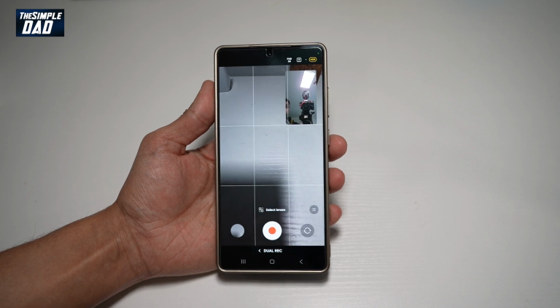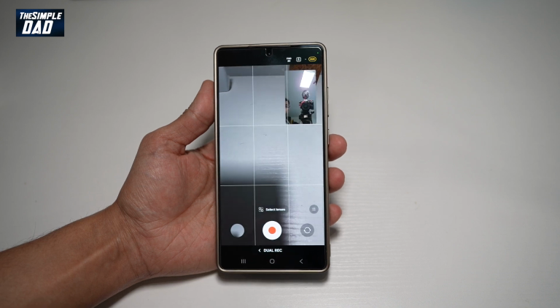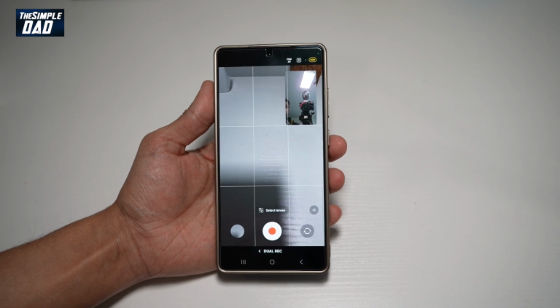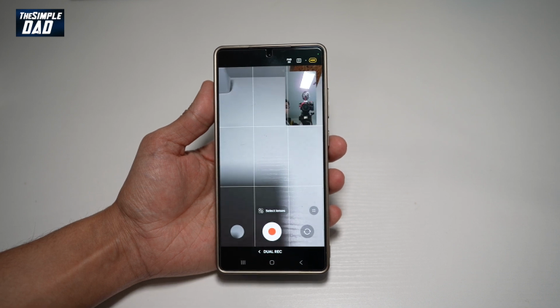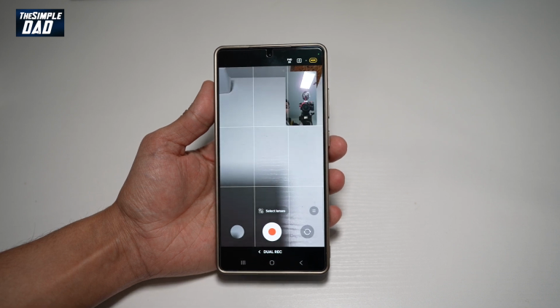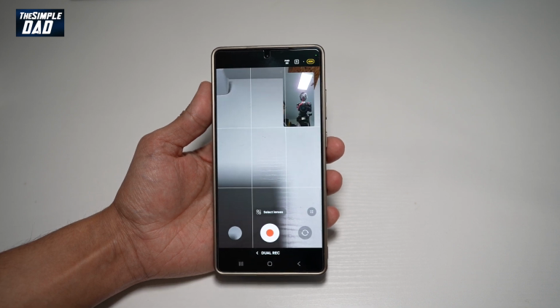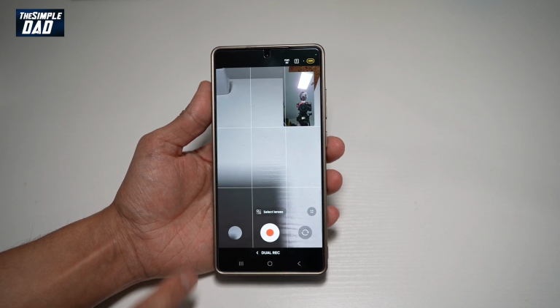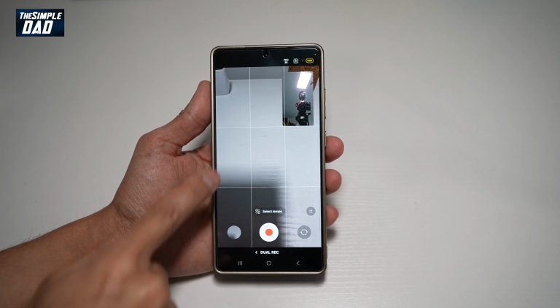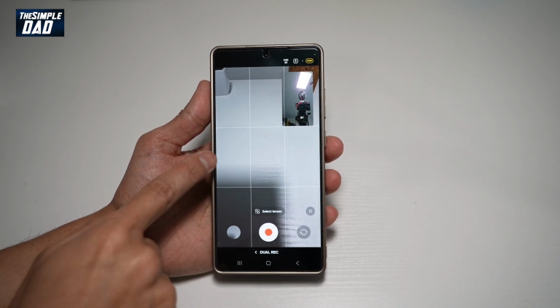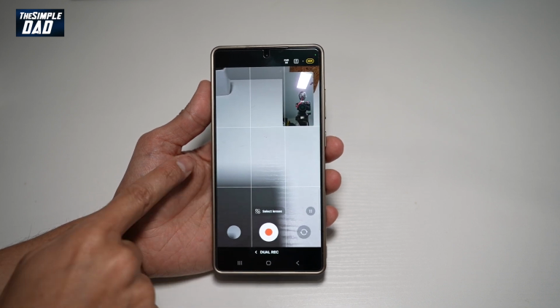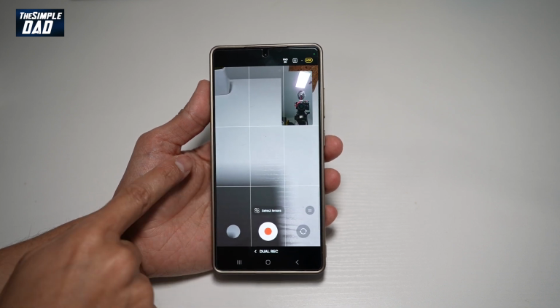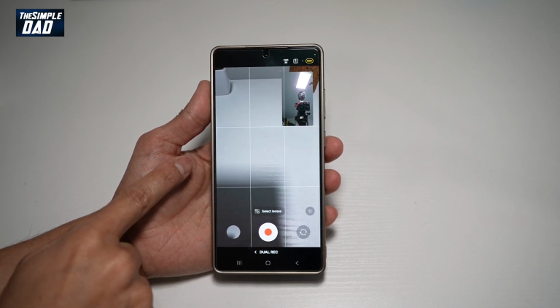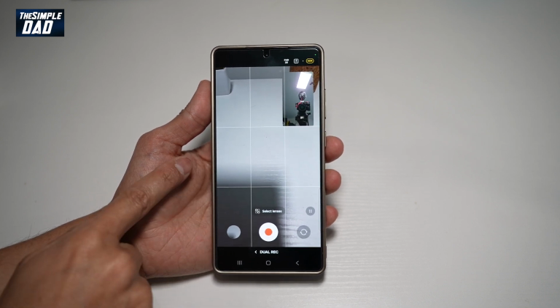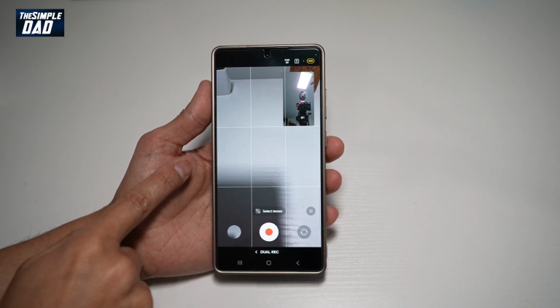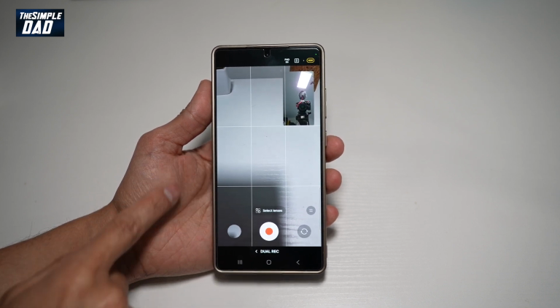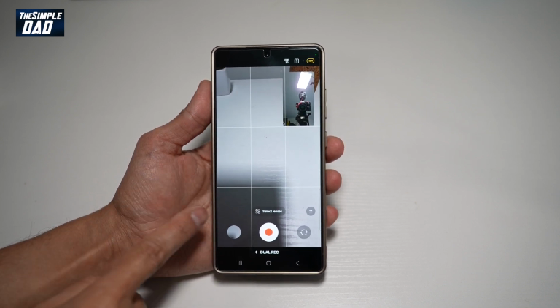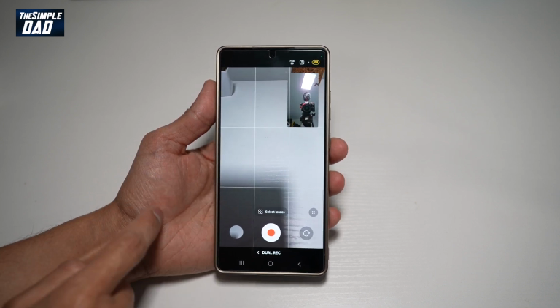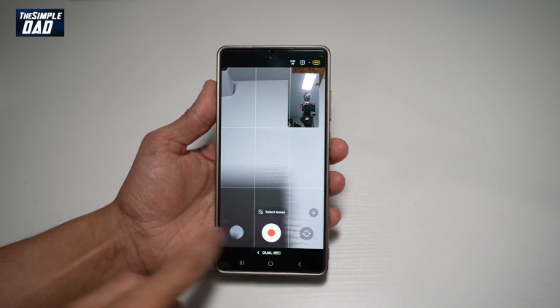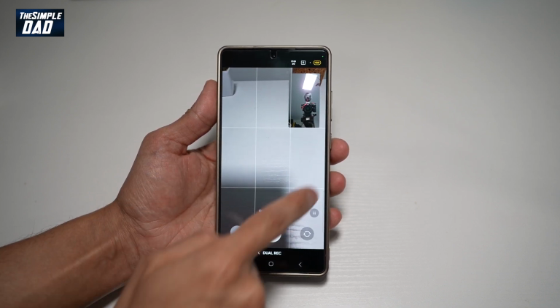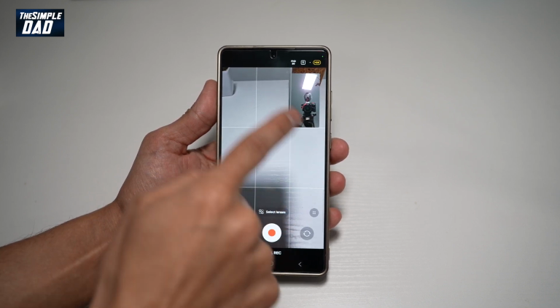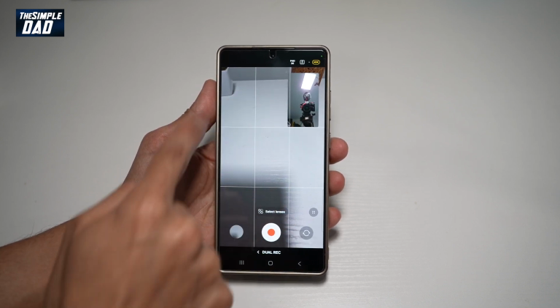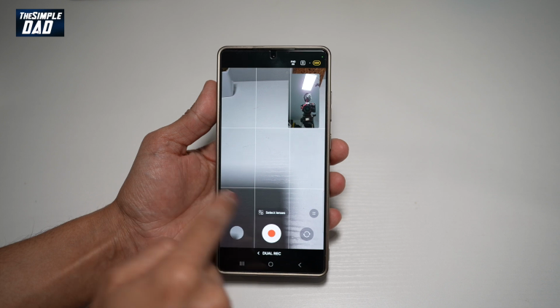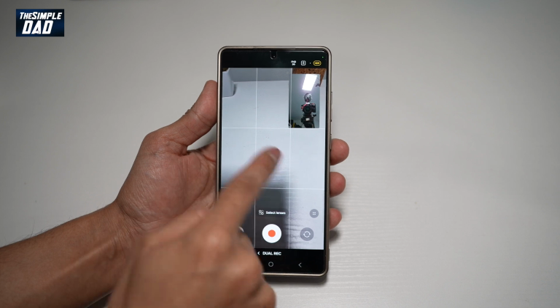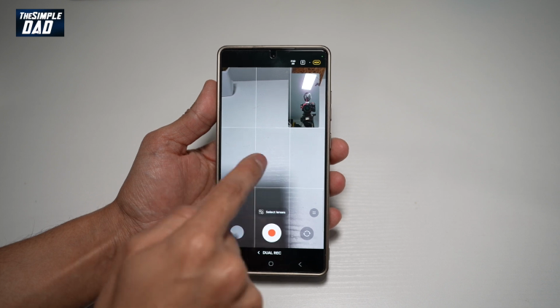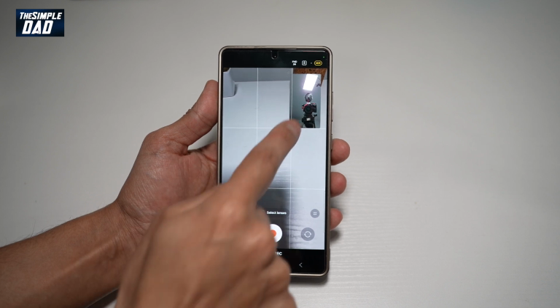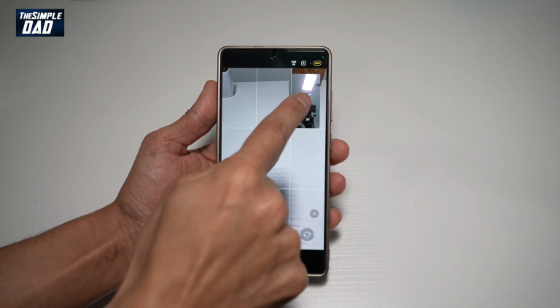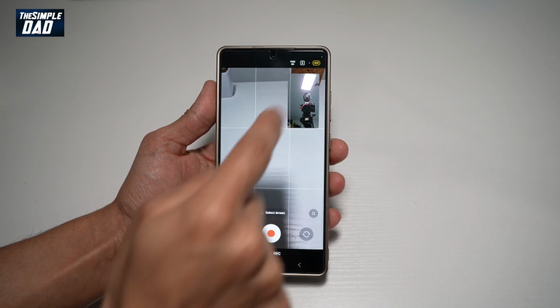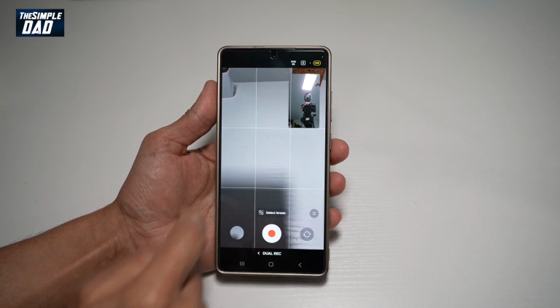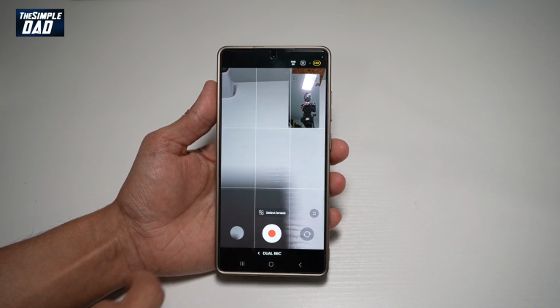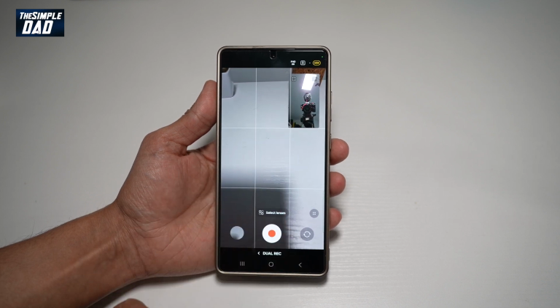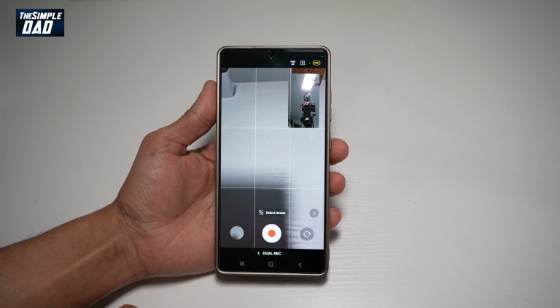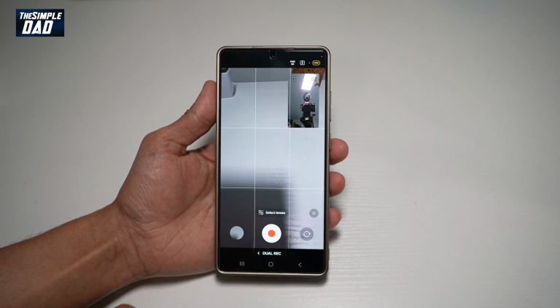Once you do this, dual recording mode will turn on. Your camera is now recording the back and recording the front as well.